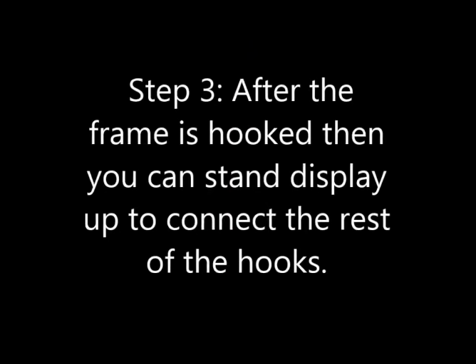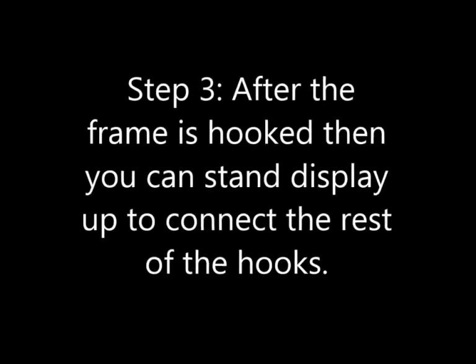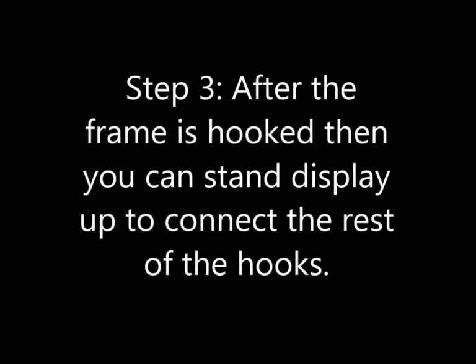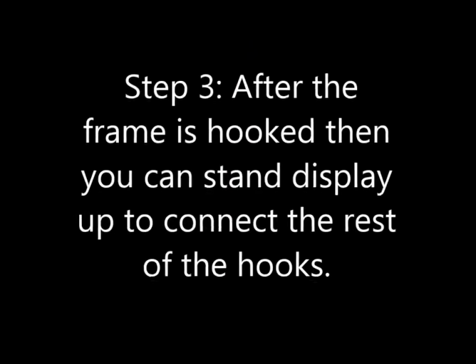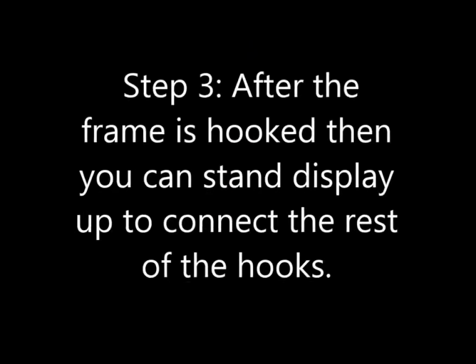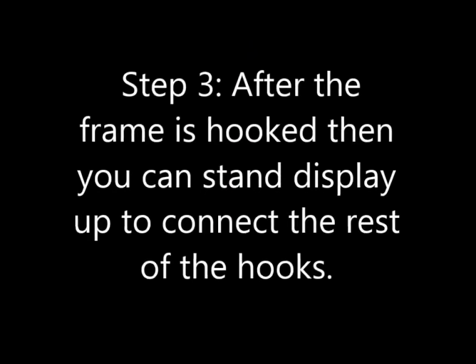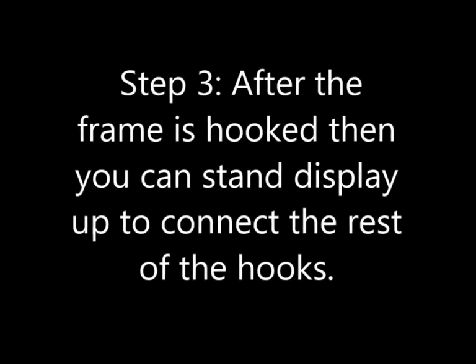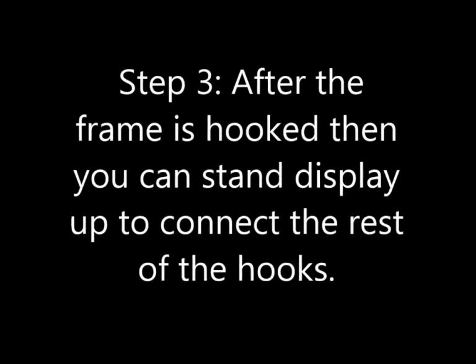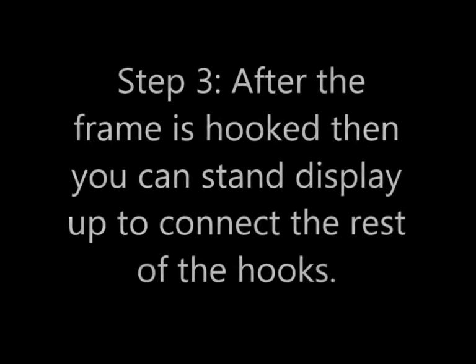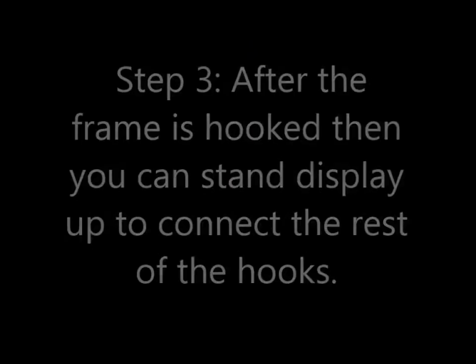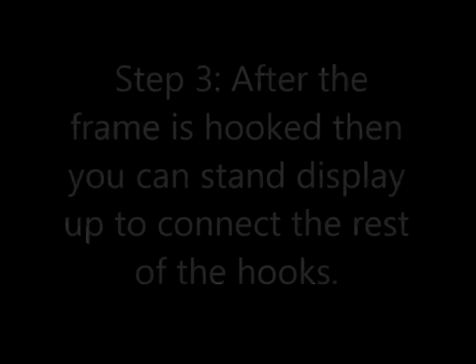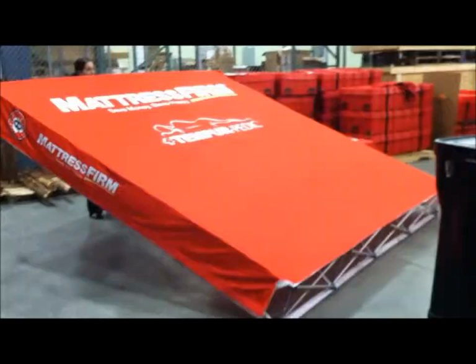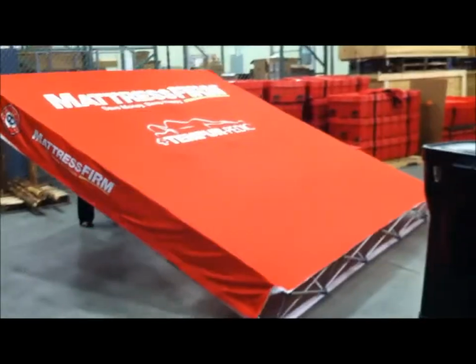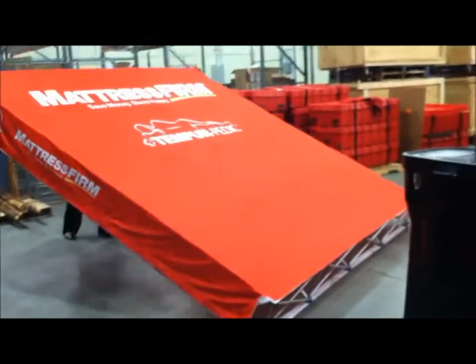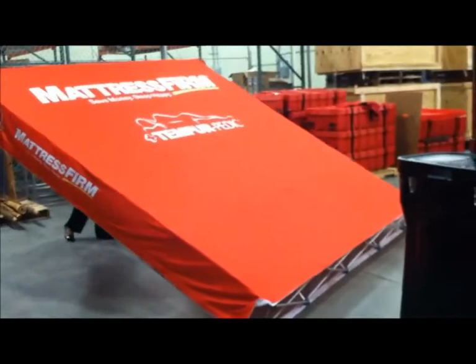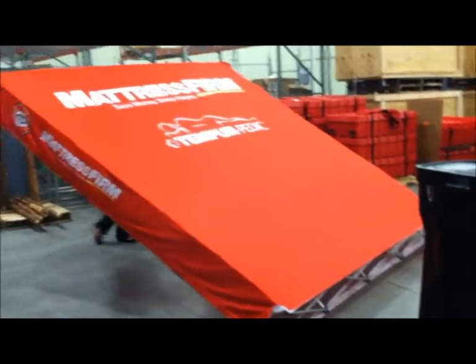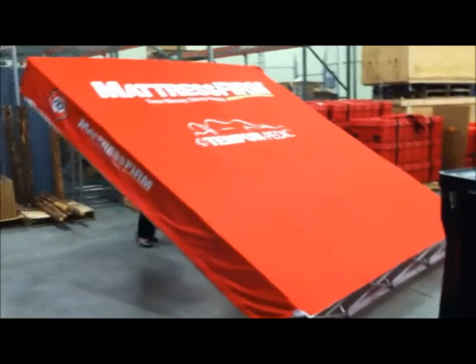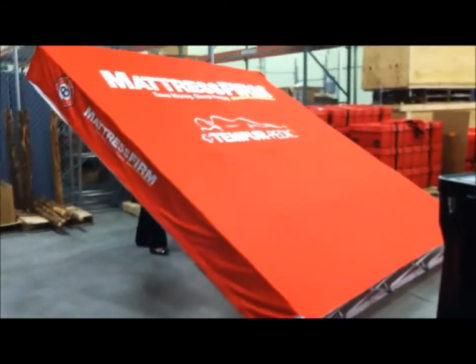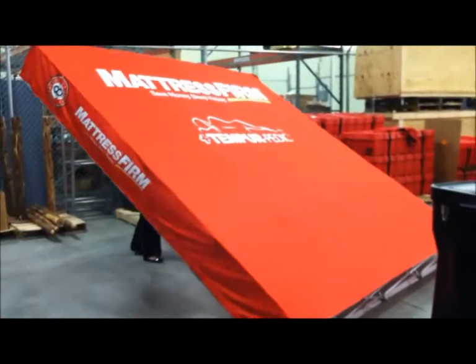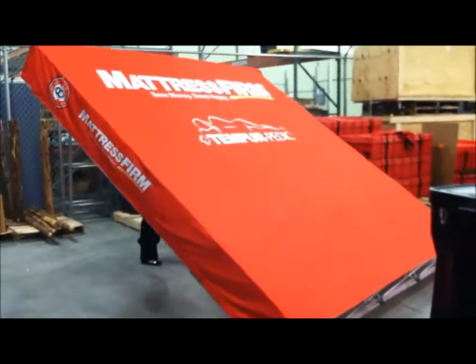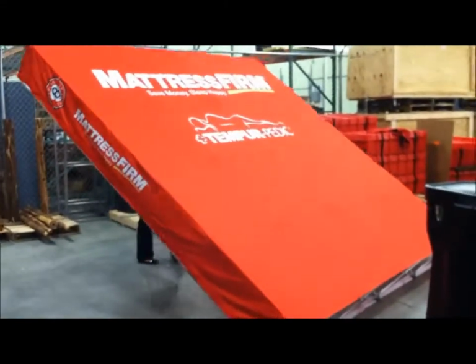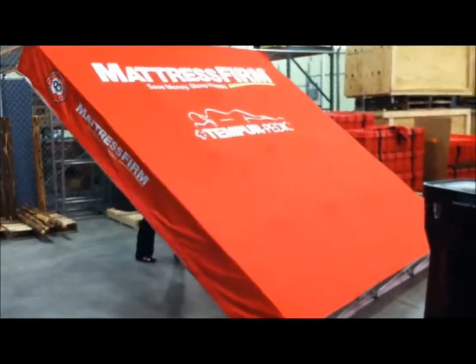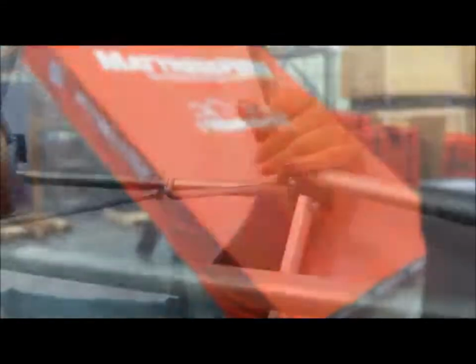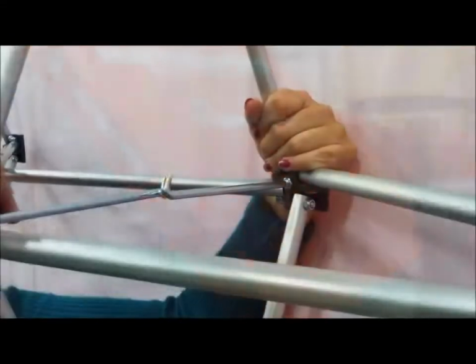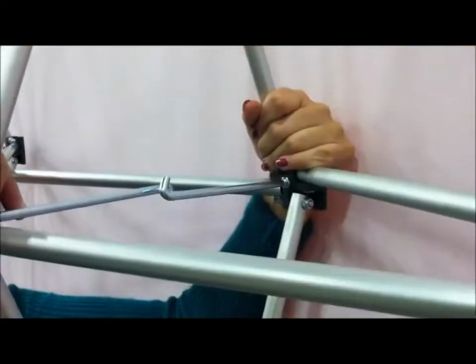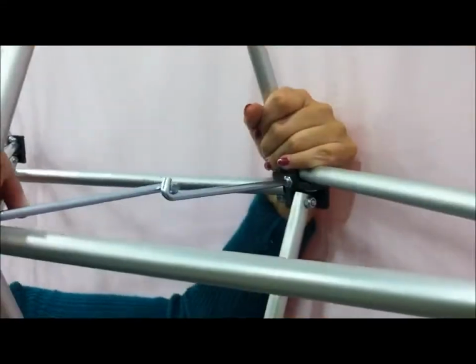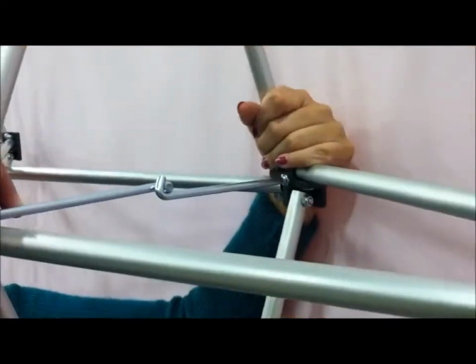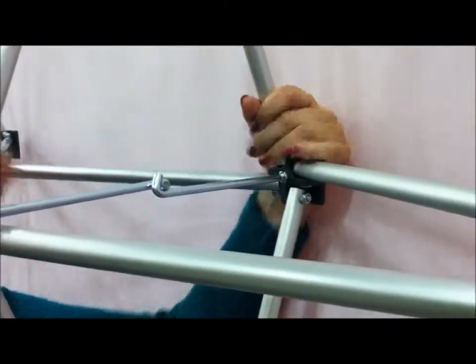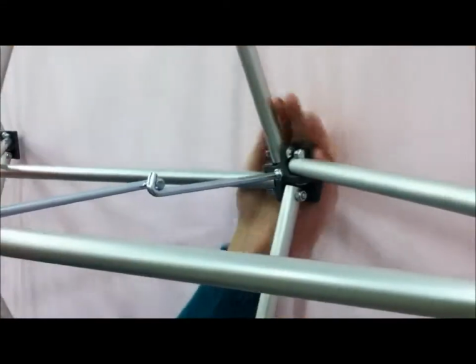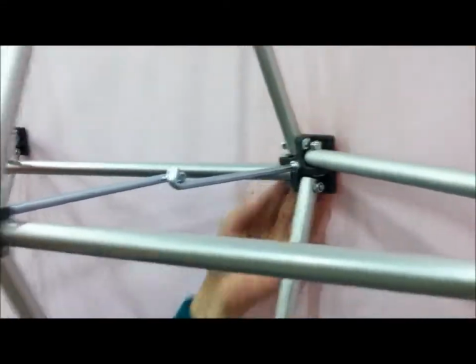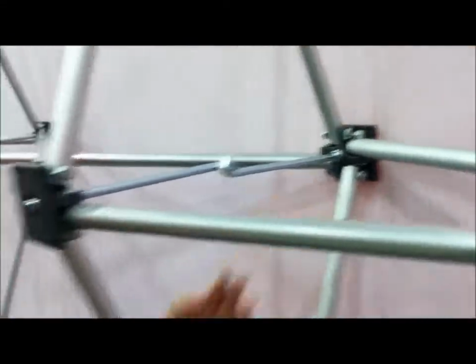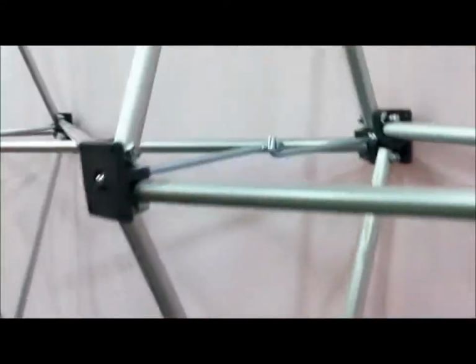Step 3. After the frame is hooked, you can stand the display up and connect the remaining hooks on the inside of the frame.